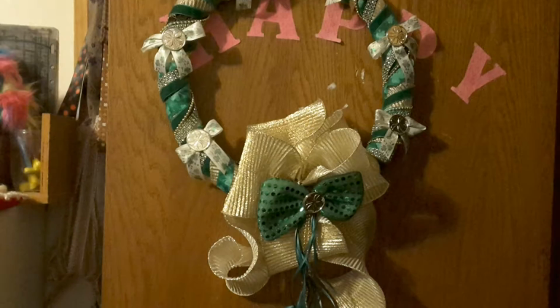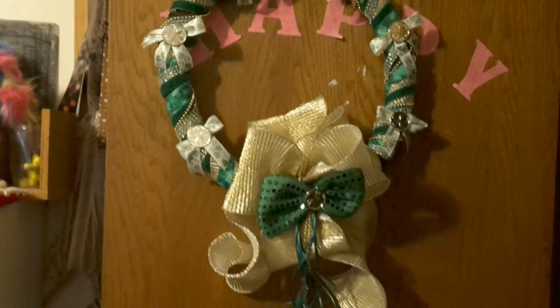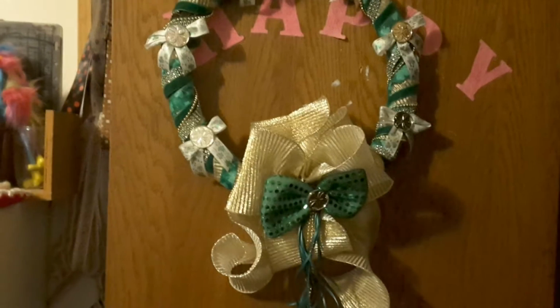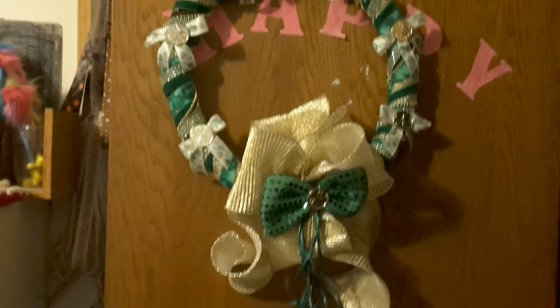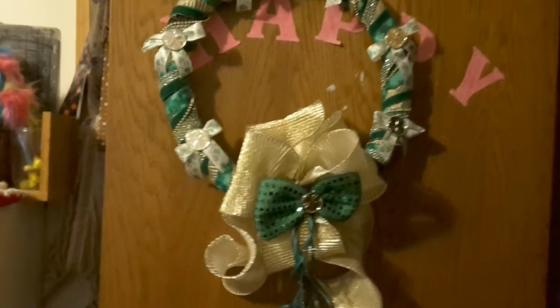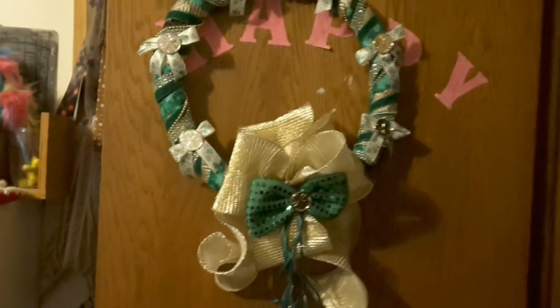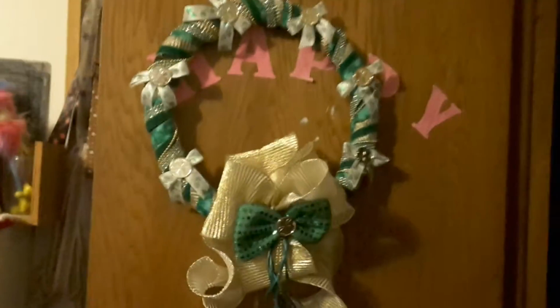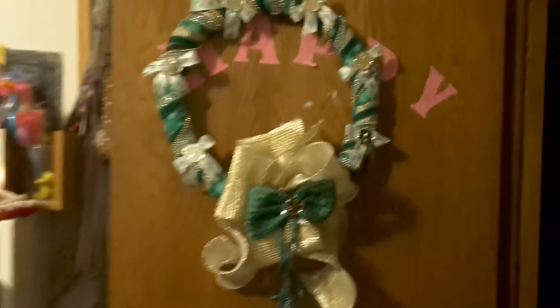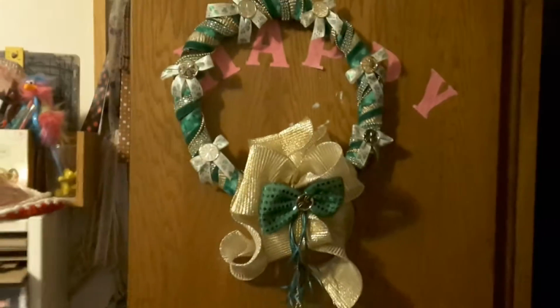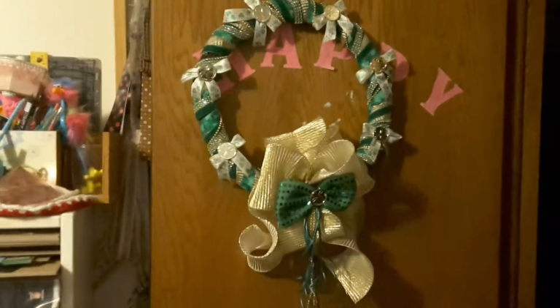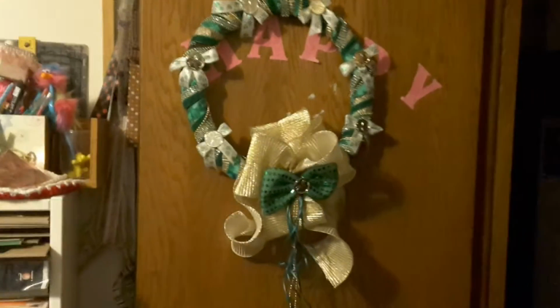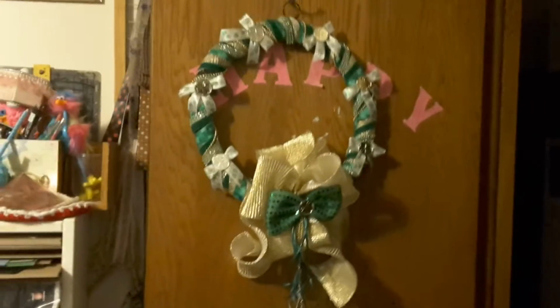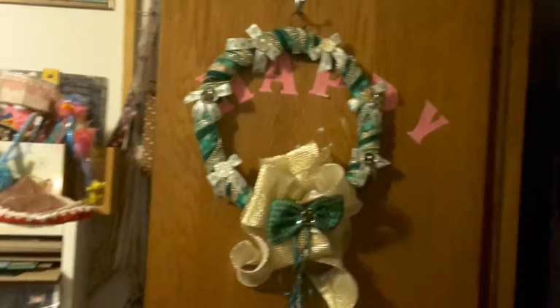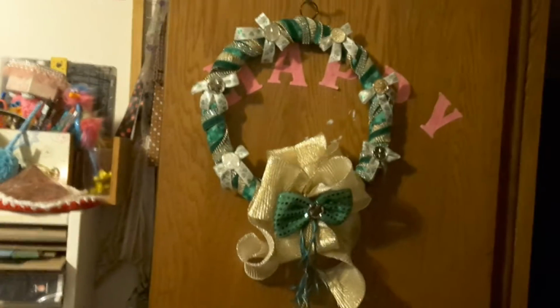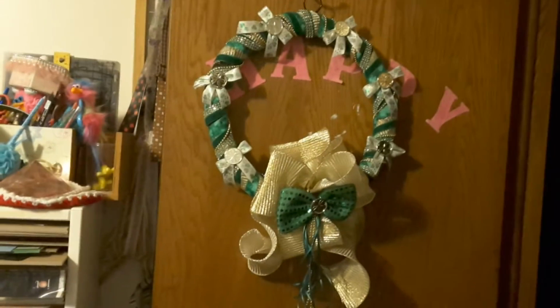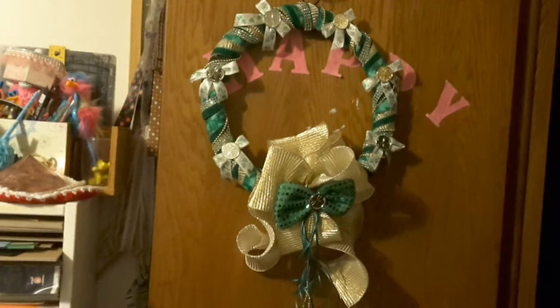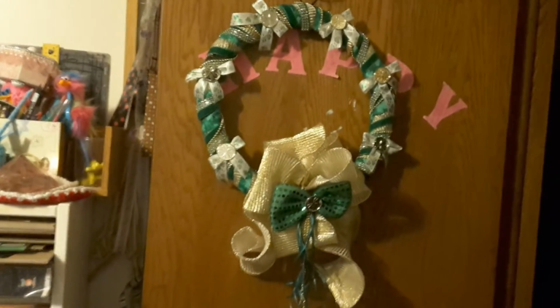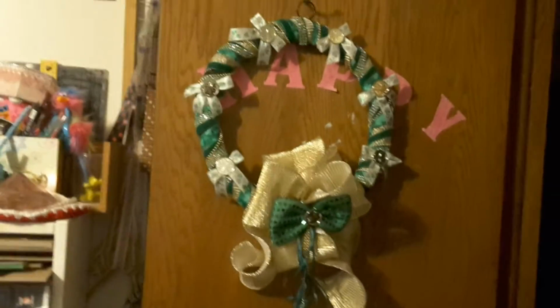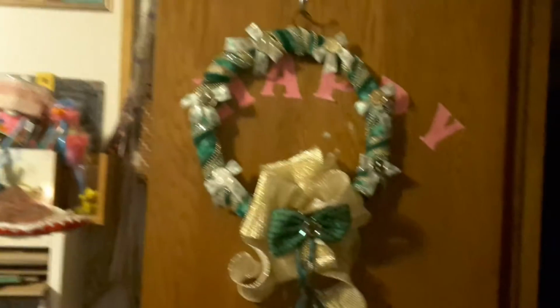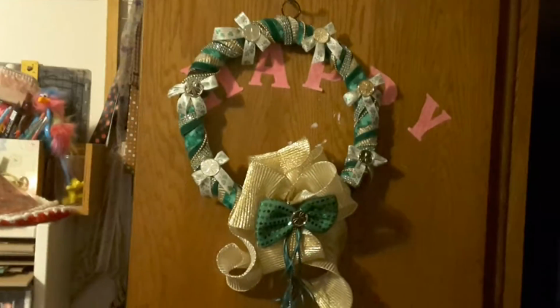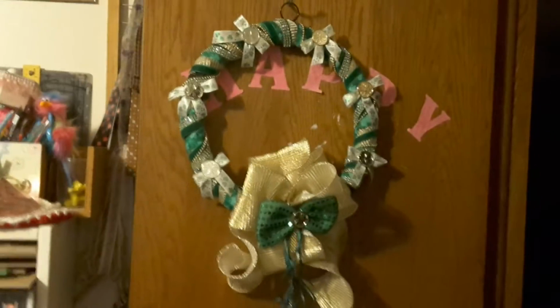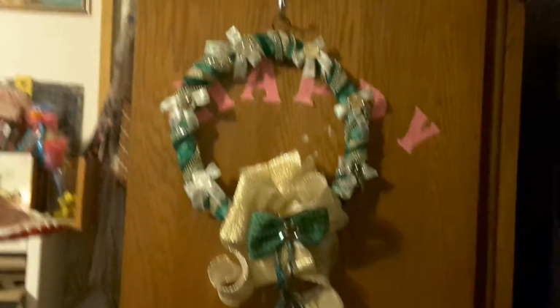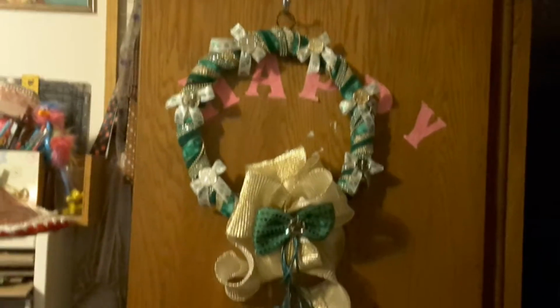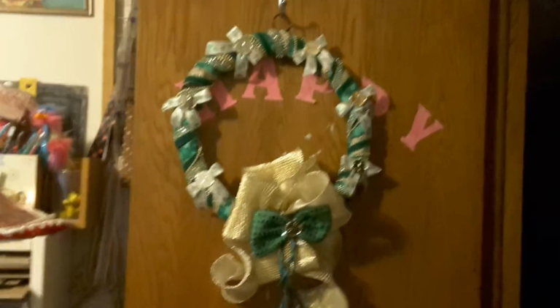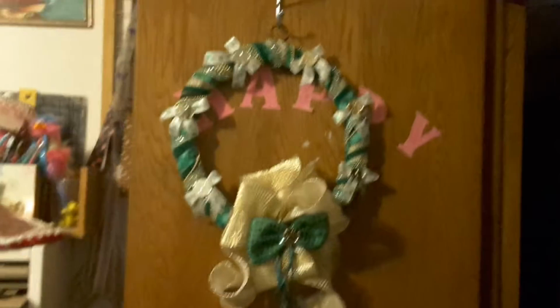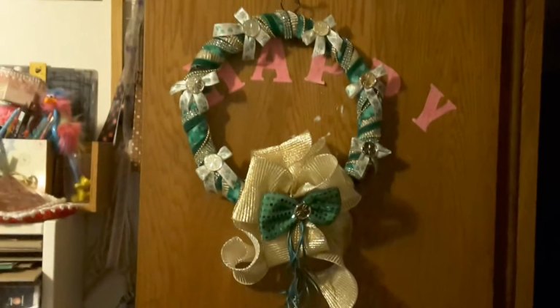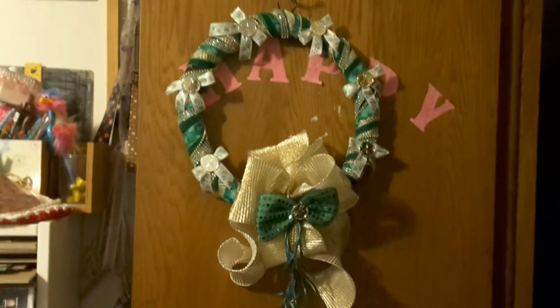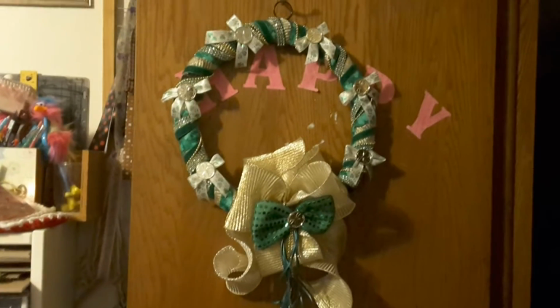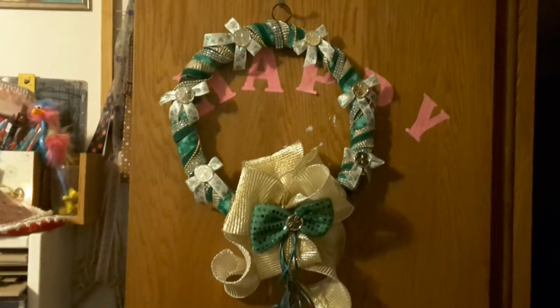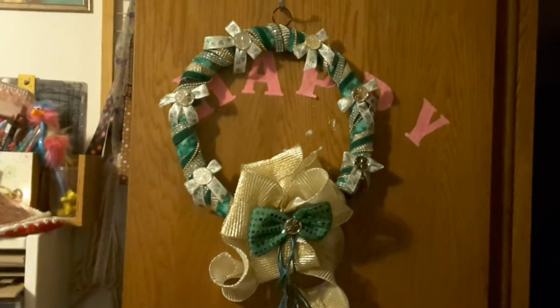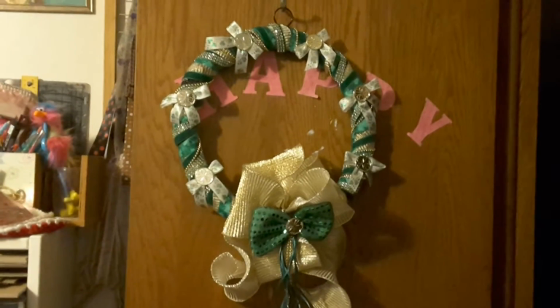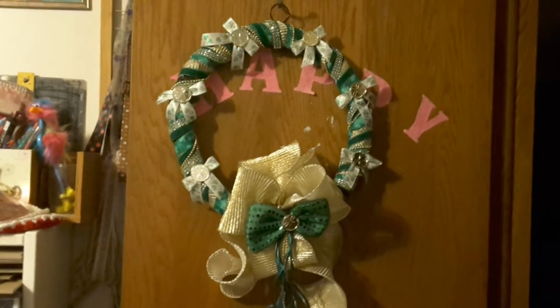Hi everybody, this is Tina from Tina's Crafty Life. How are you? I hope you're good. I'm here to show you my finished wreath.